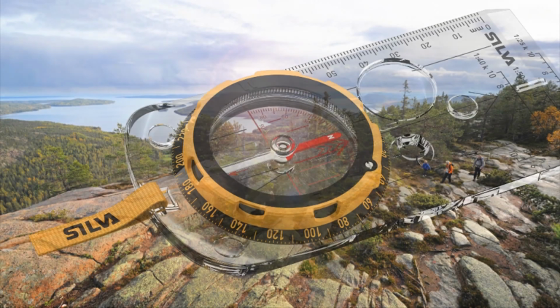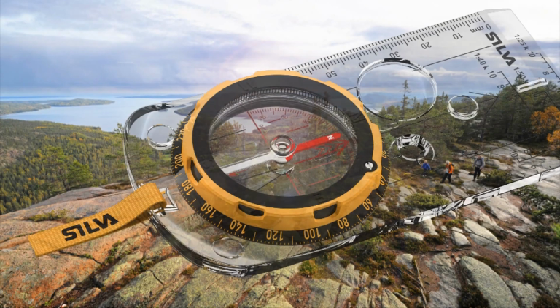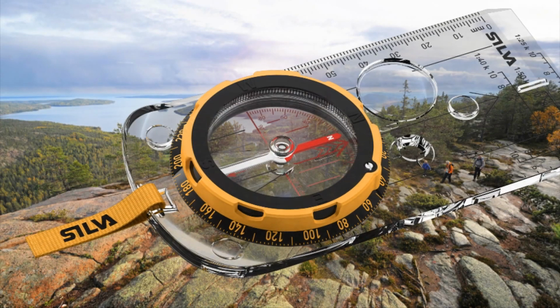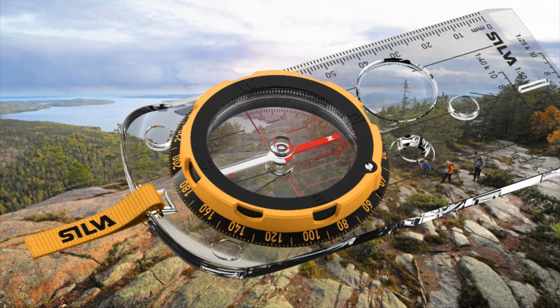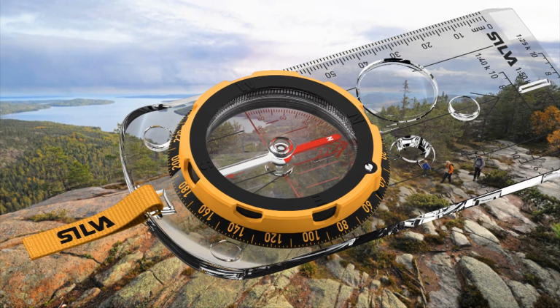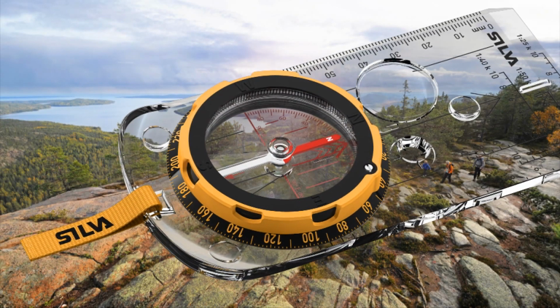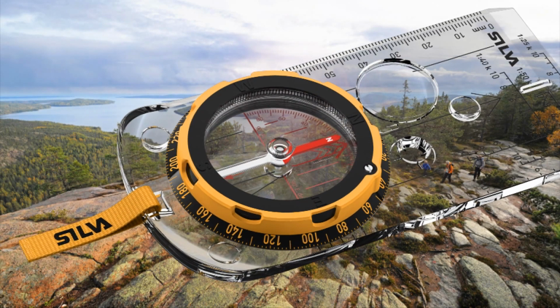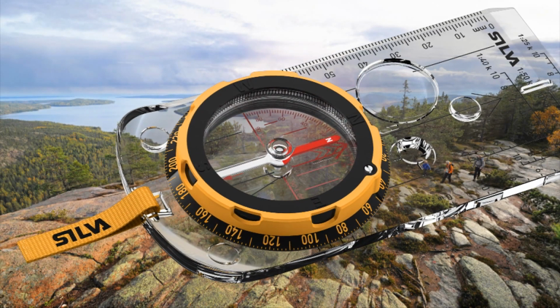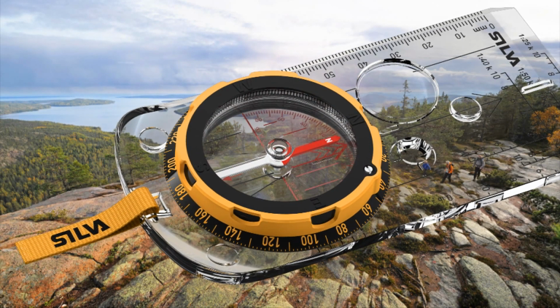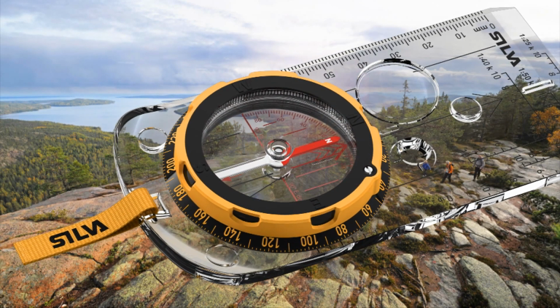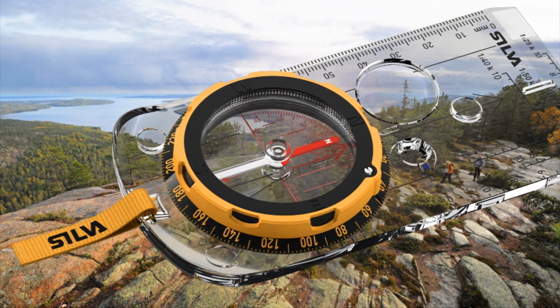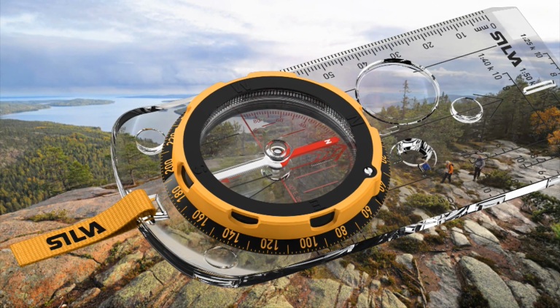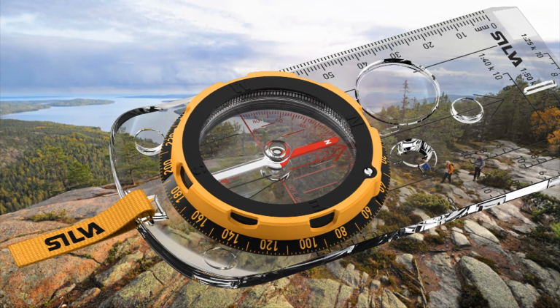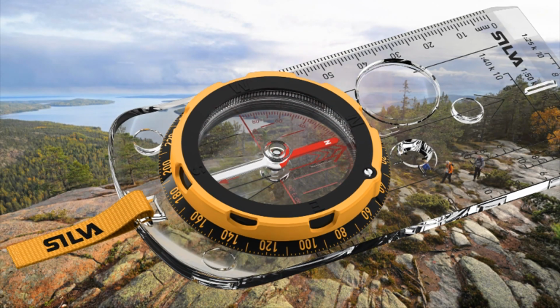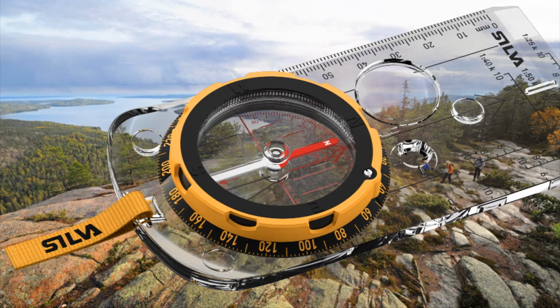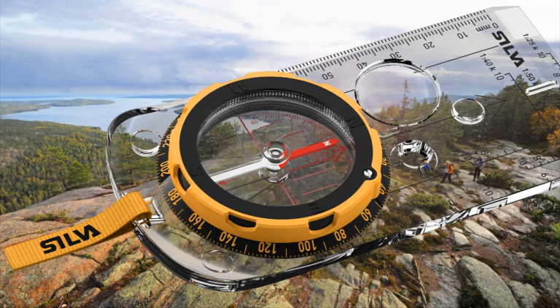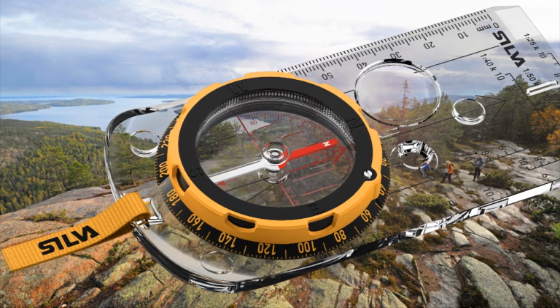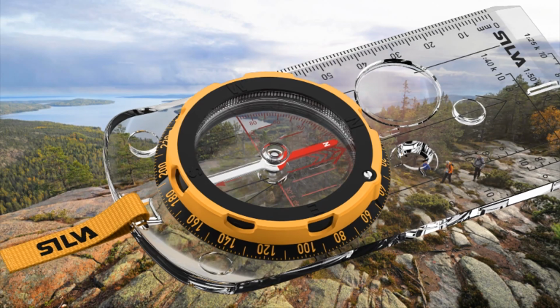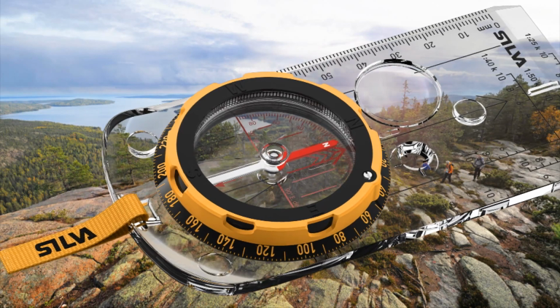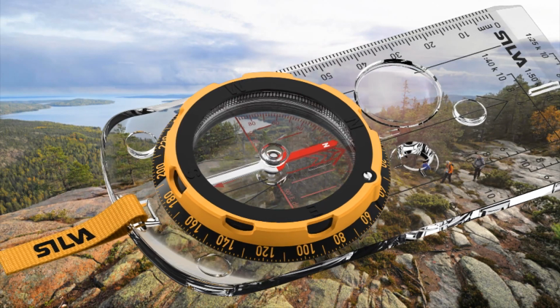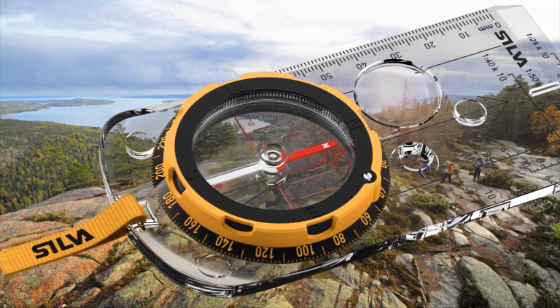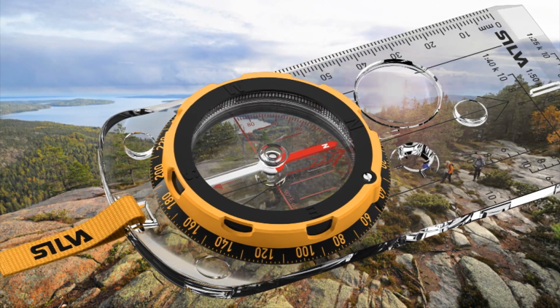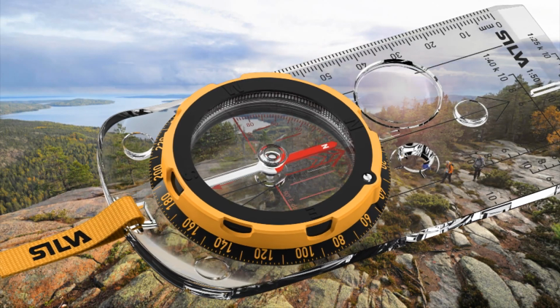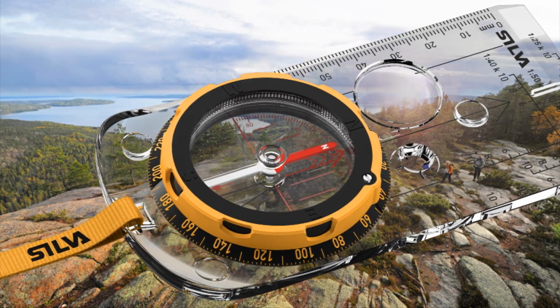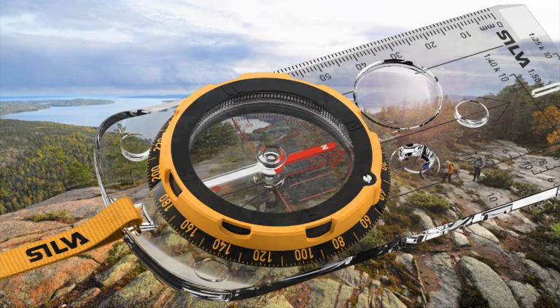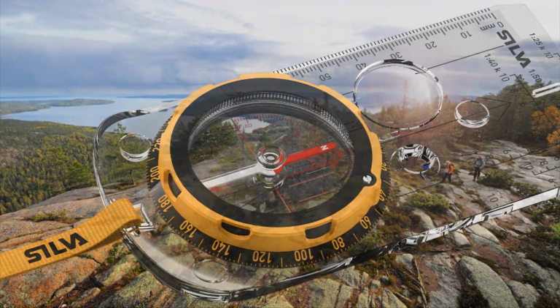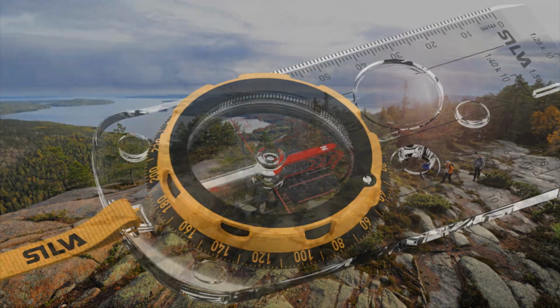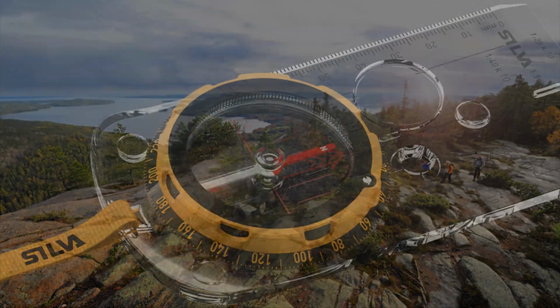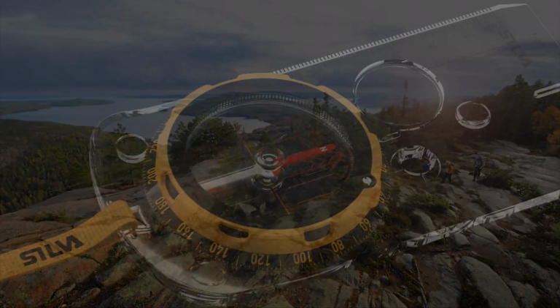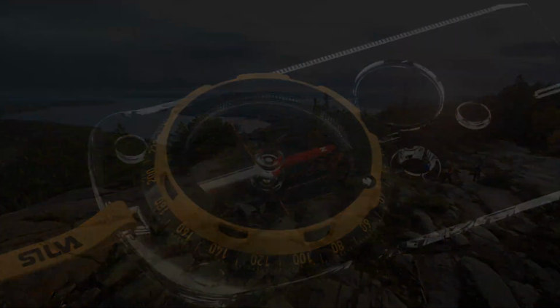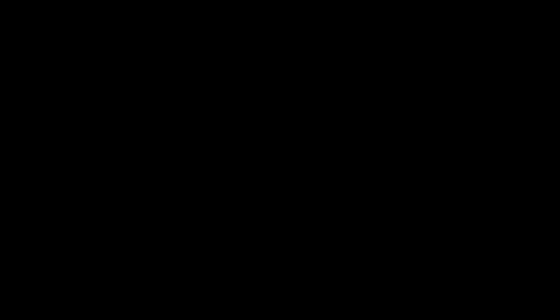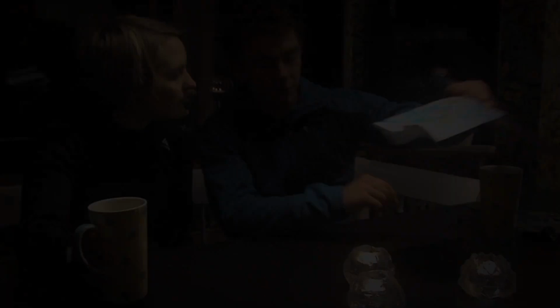In this film, you will learn how to use your compass and map to safely navigate.